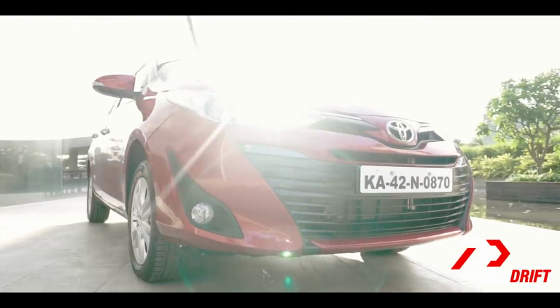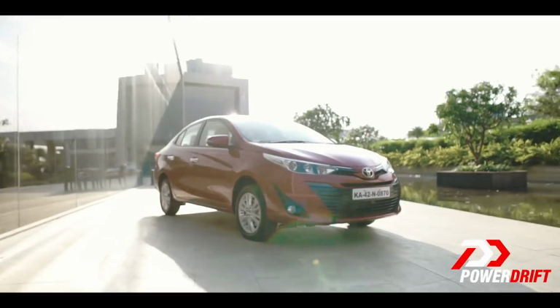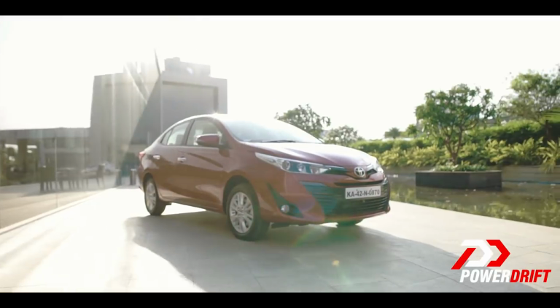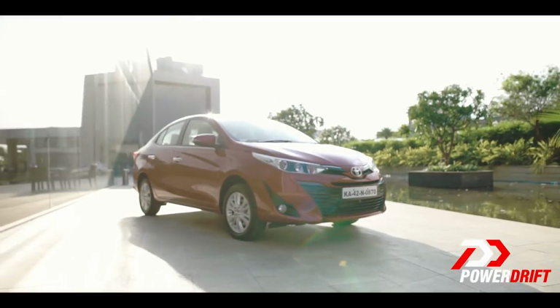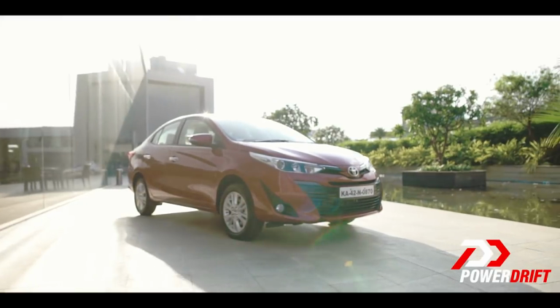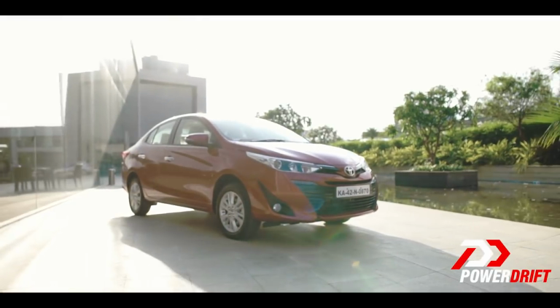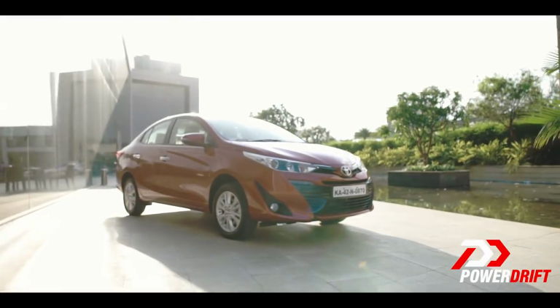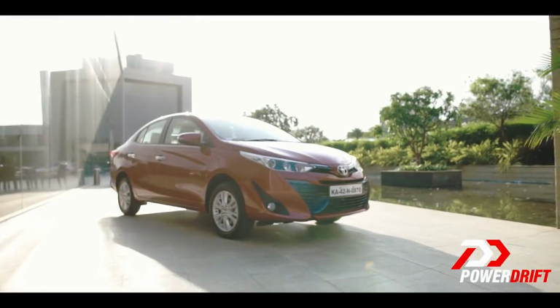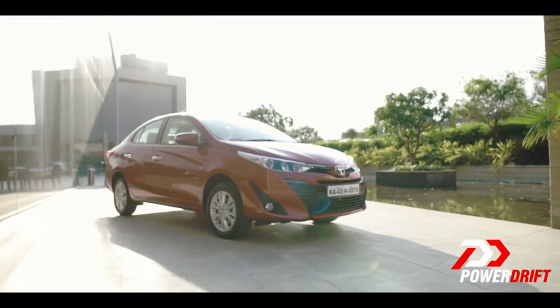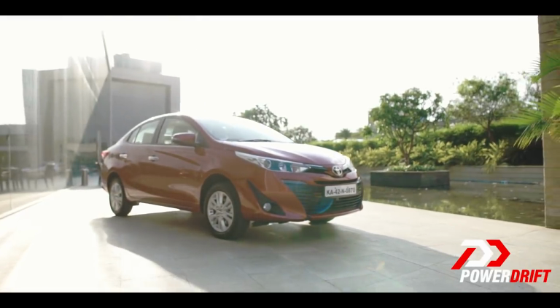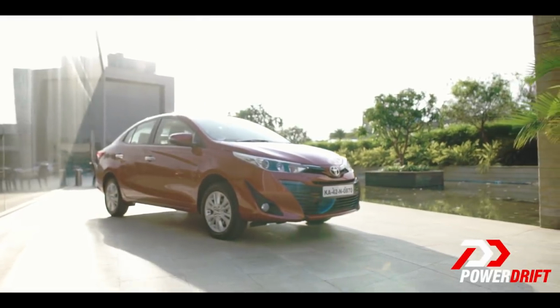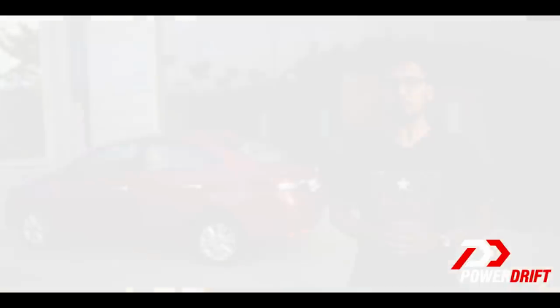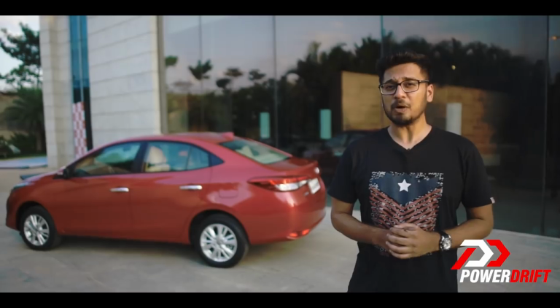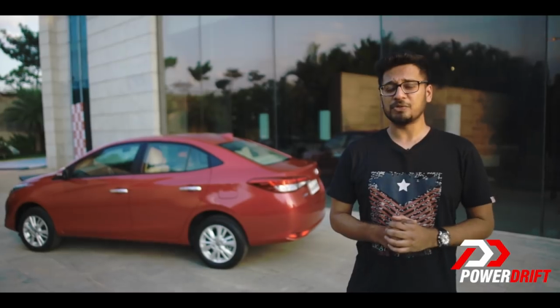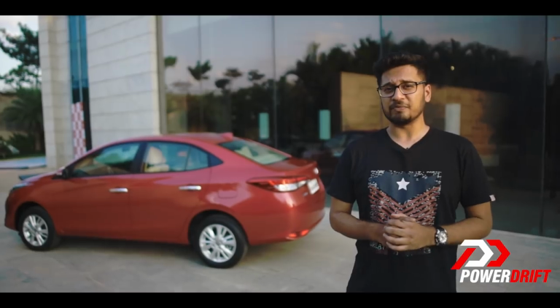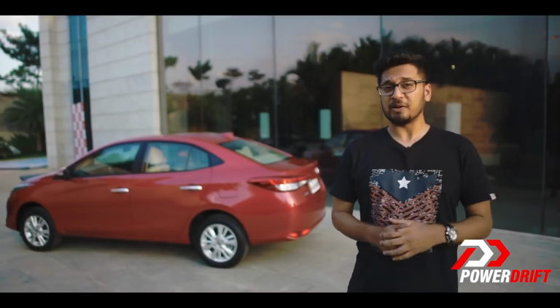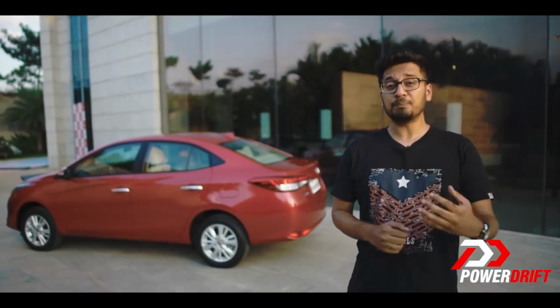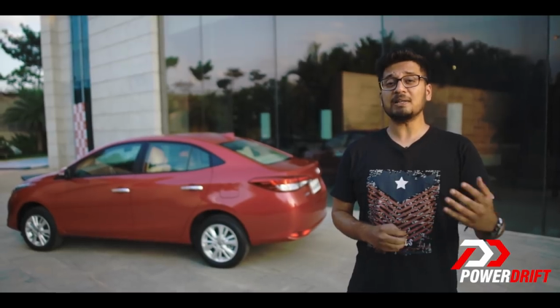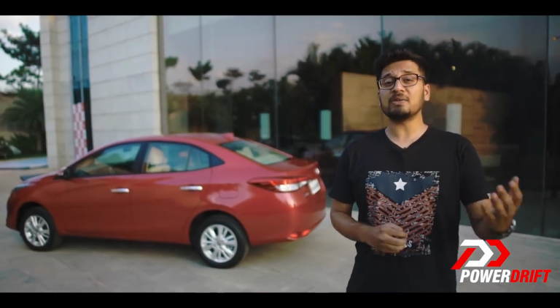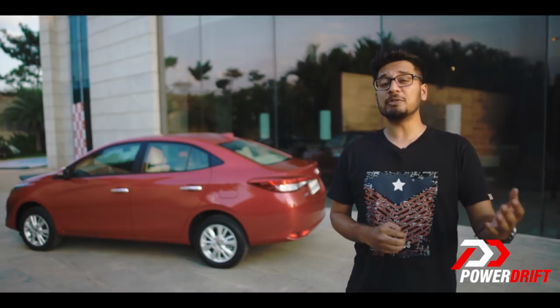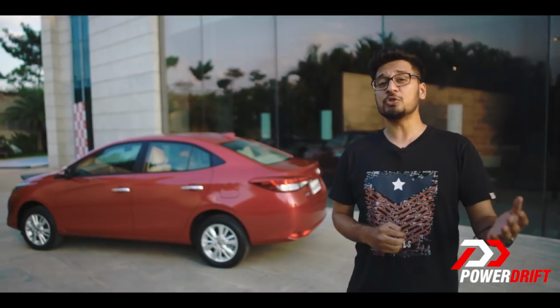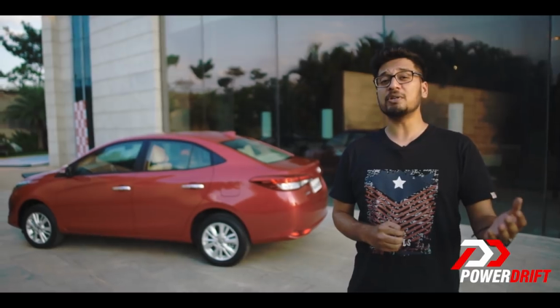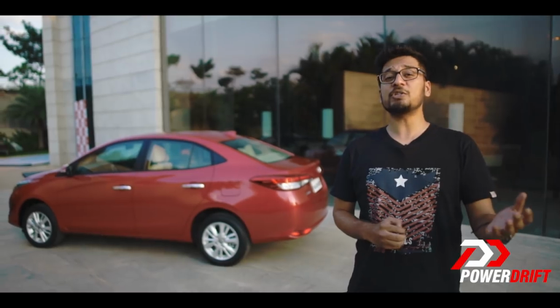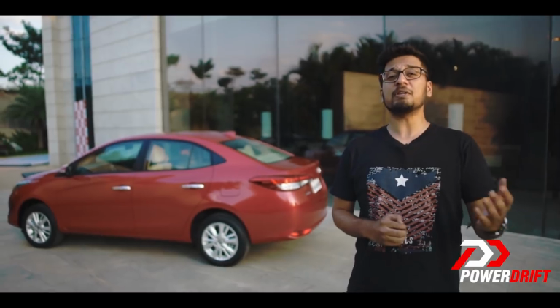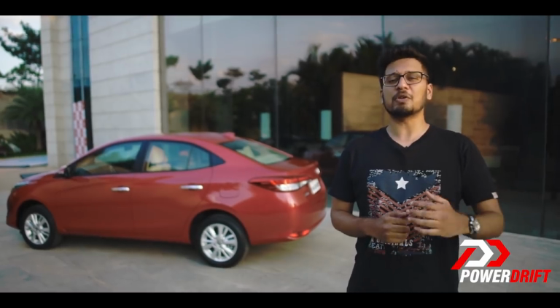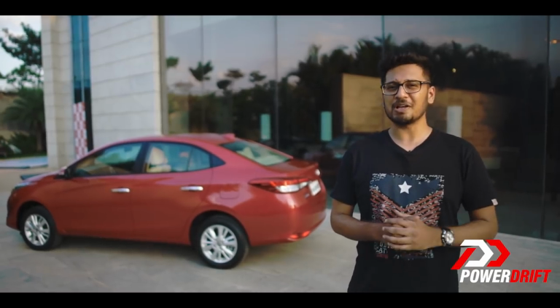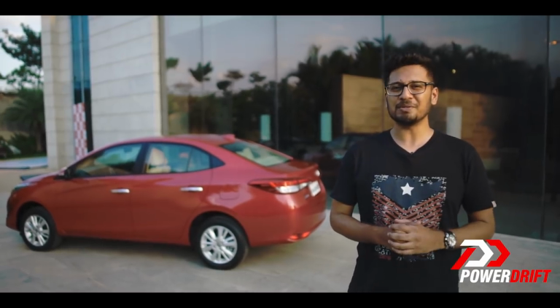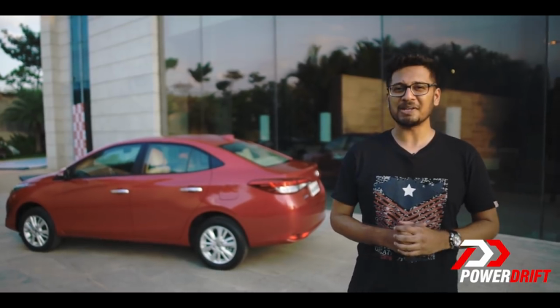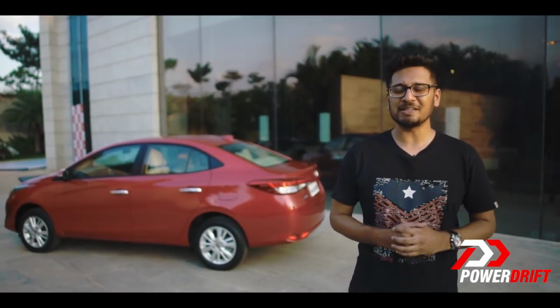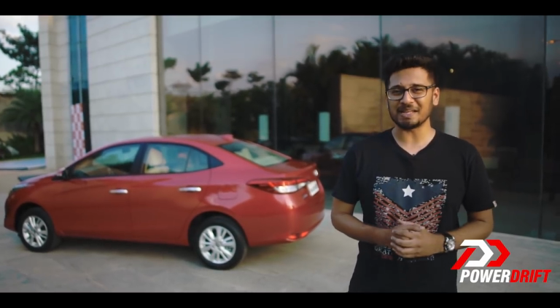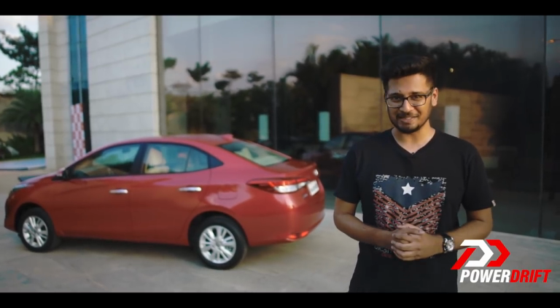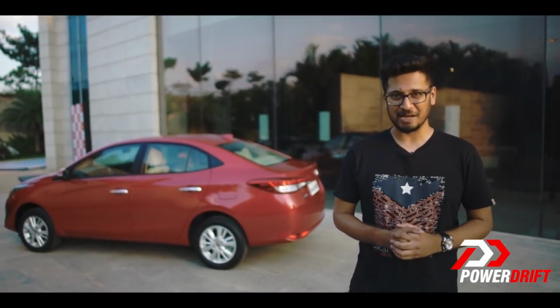Thank you for watching this channel — it's called PowerDrift, a rebellious revolutionary channel for cars and bikes in India.